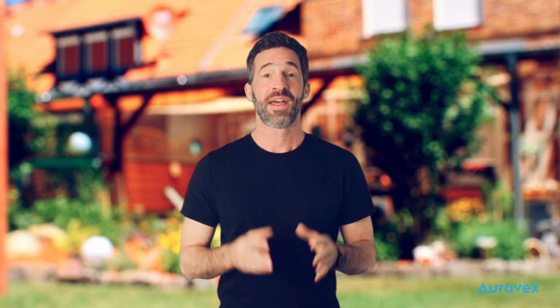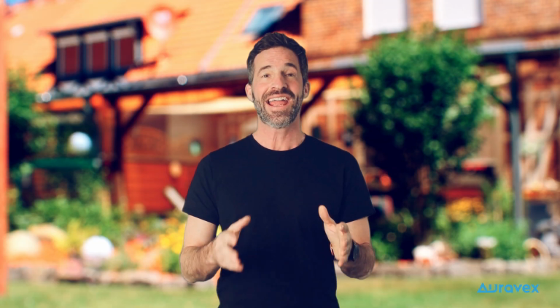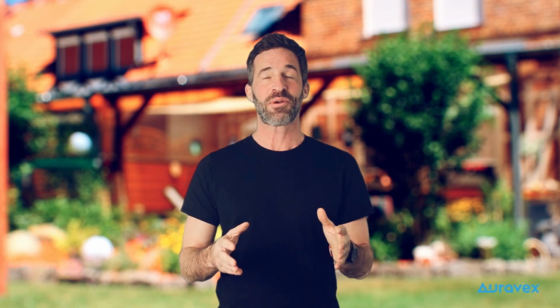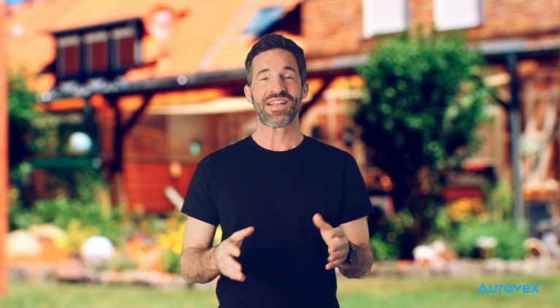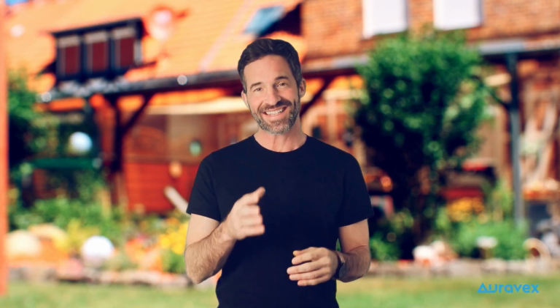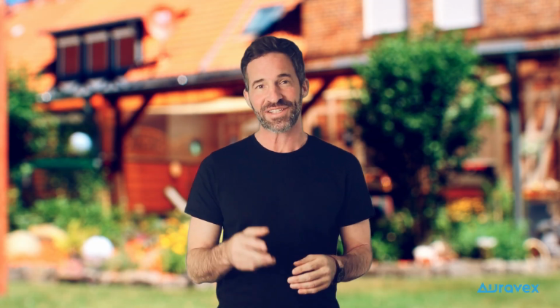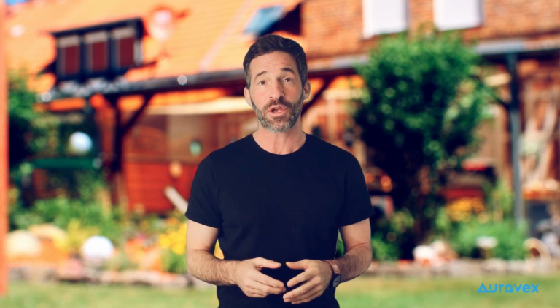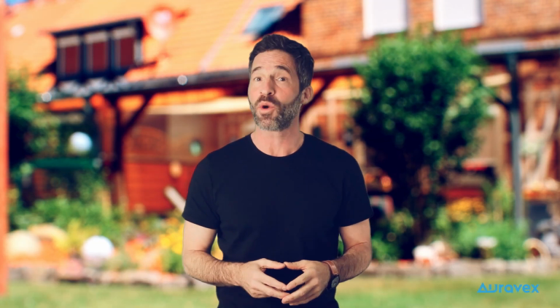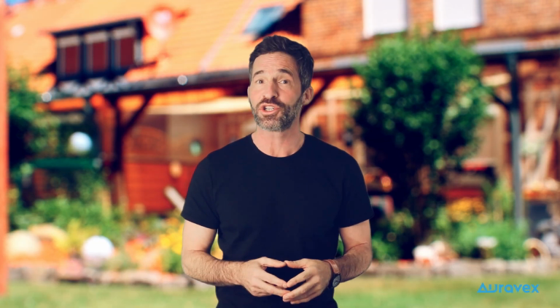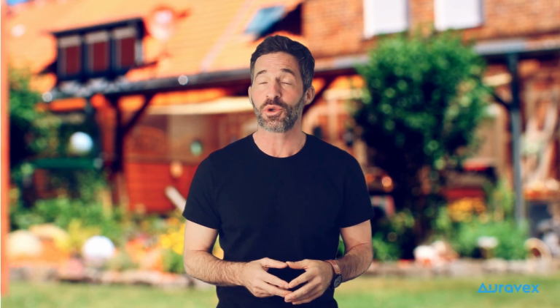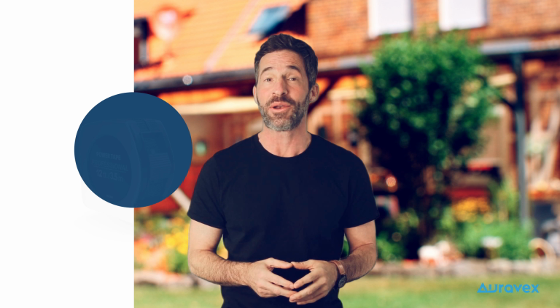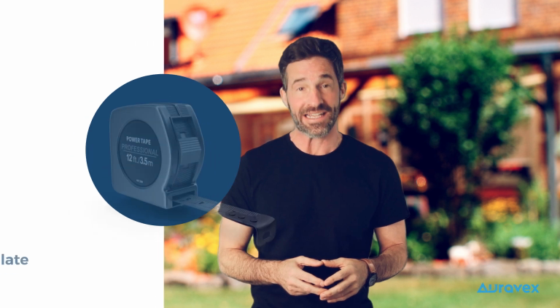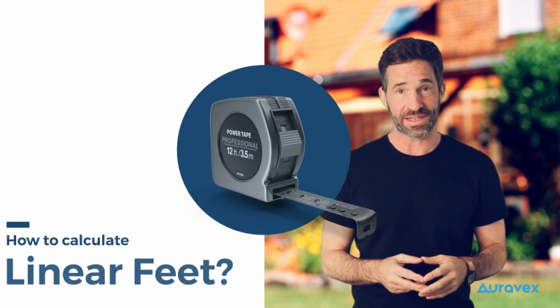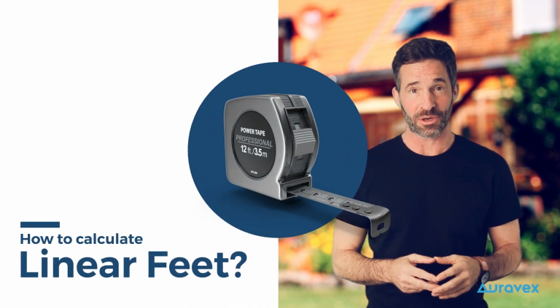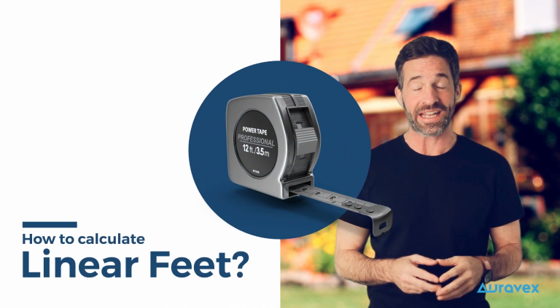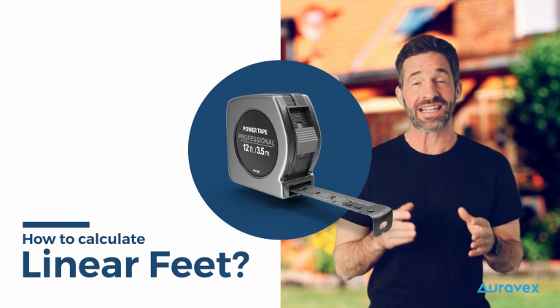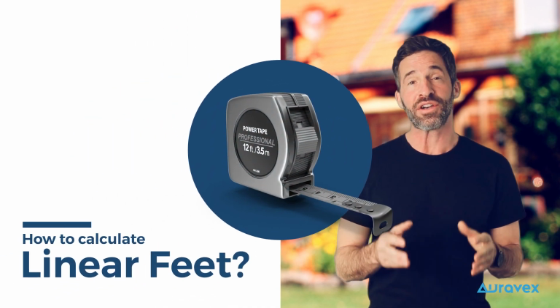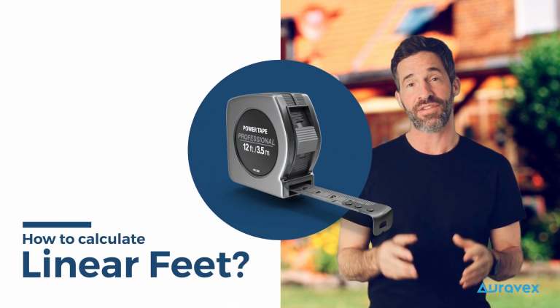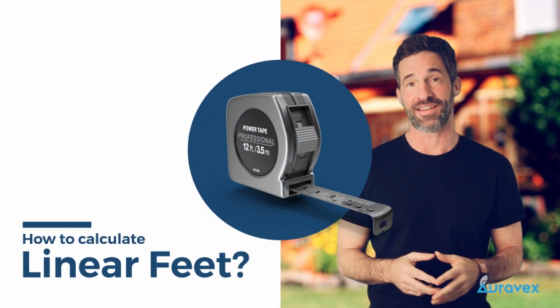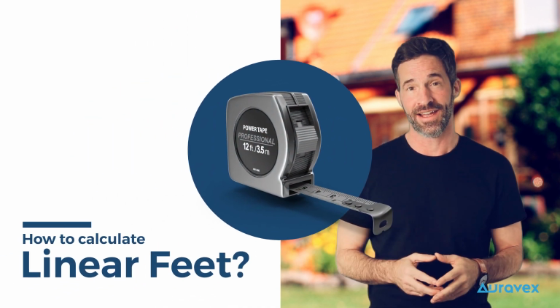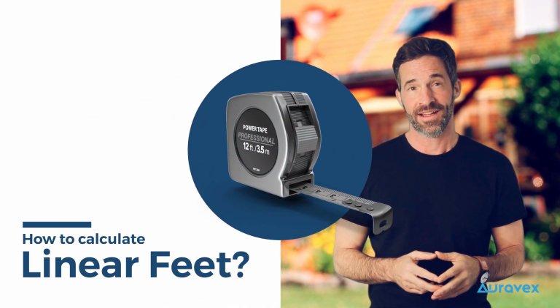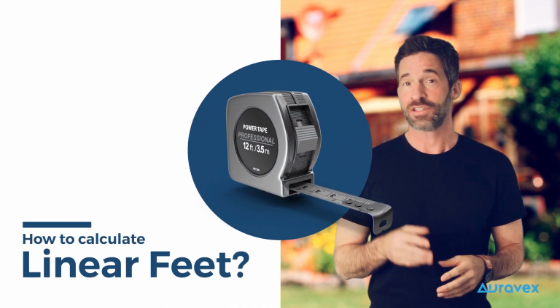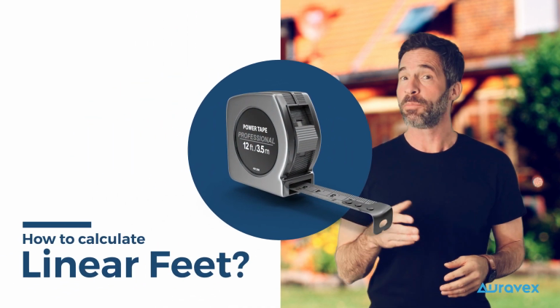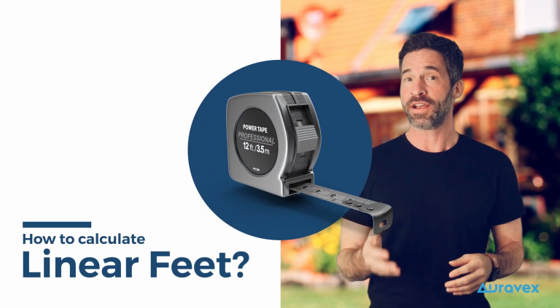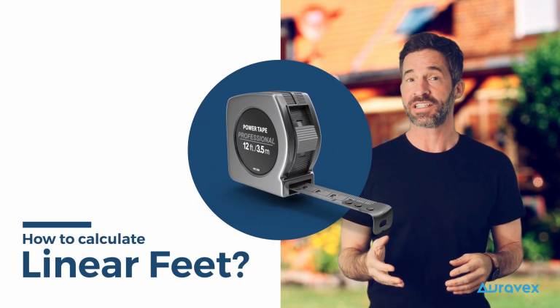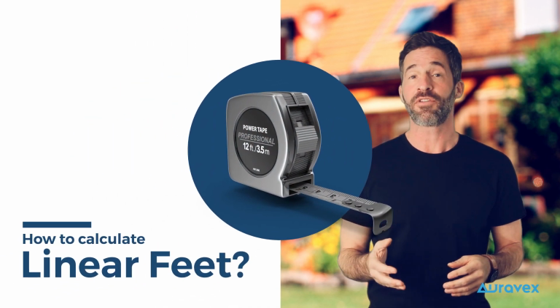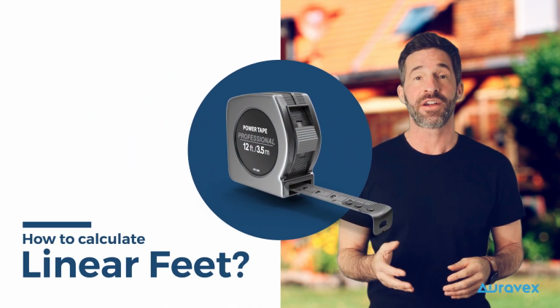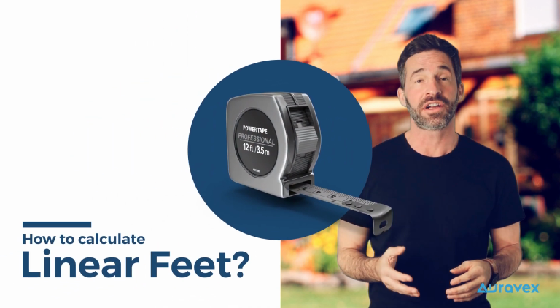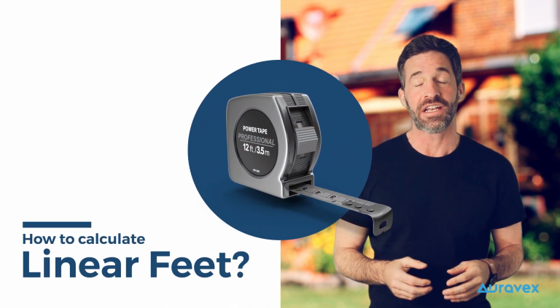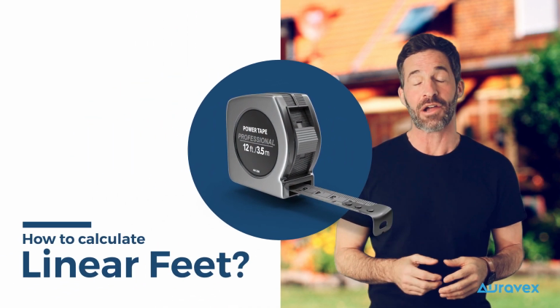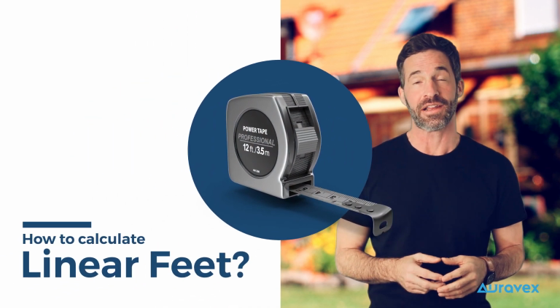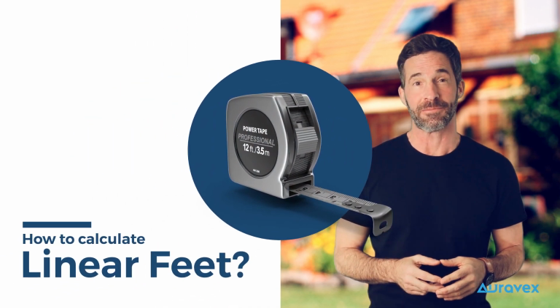Hey everyone, in today's video I'm going to show you how to easily calculate linear feet. This will help you get an estimate for our gutter cleaning calculator.